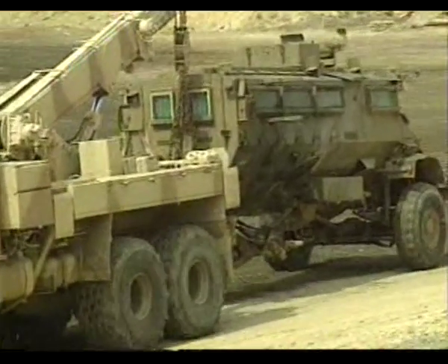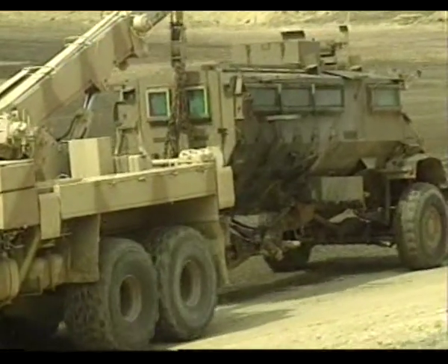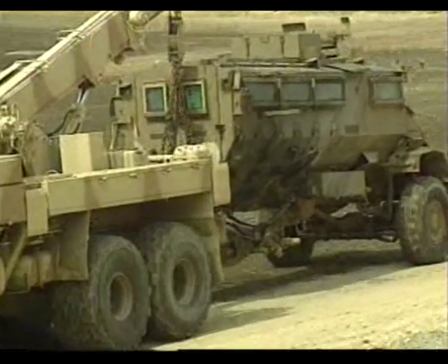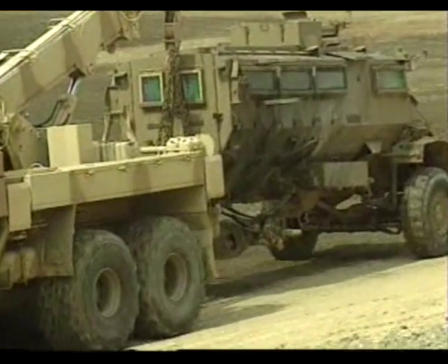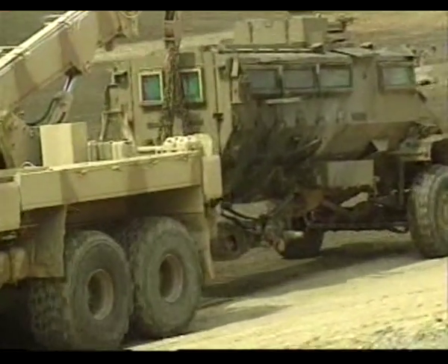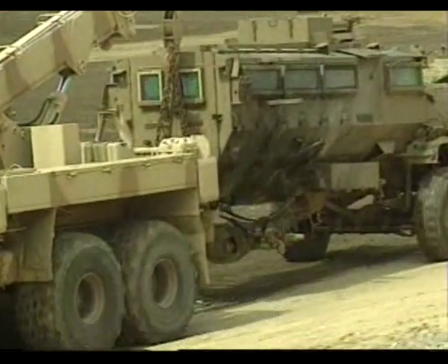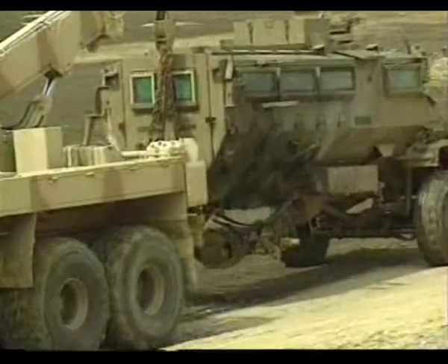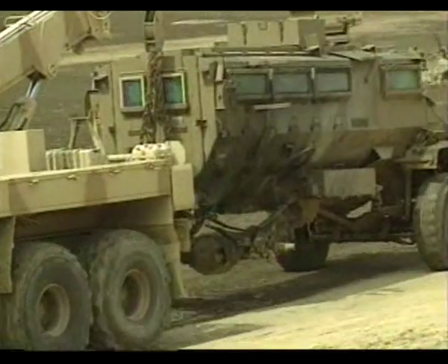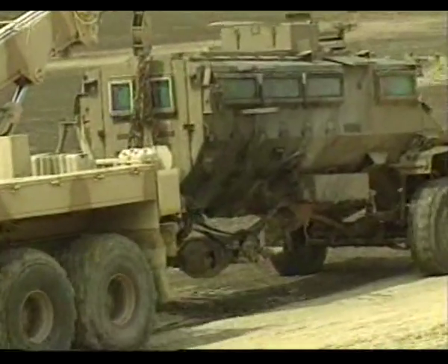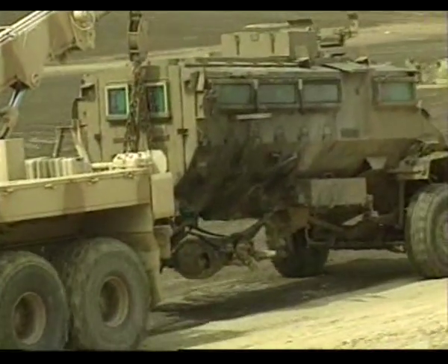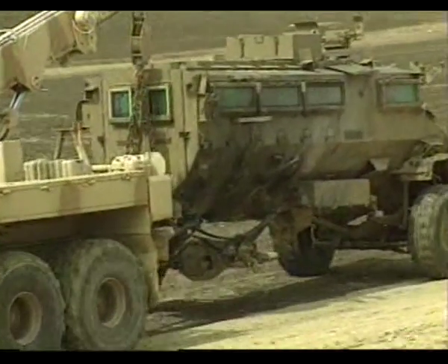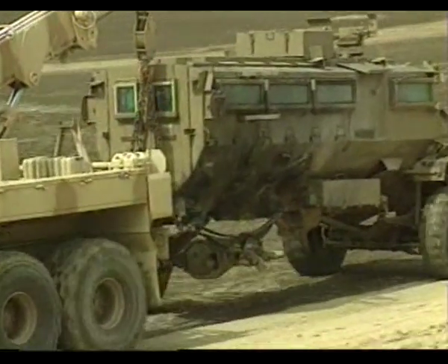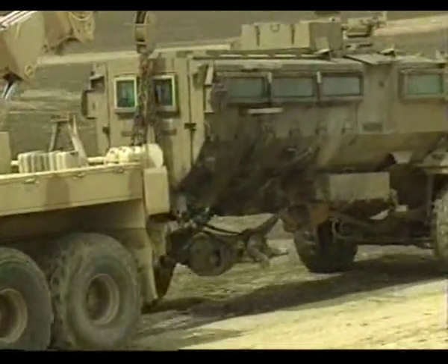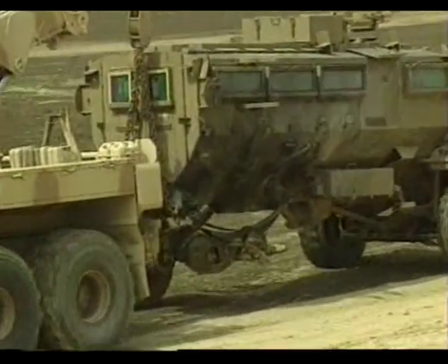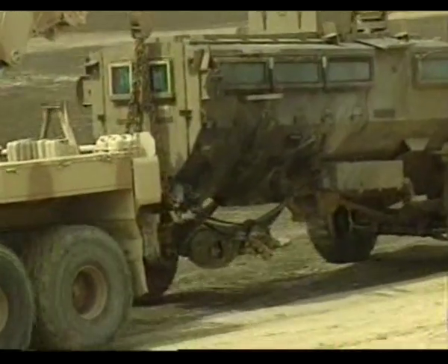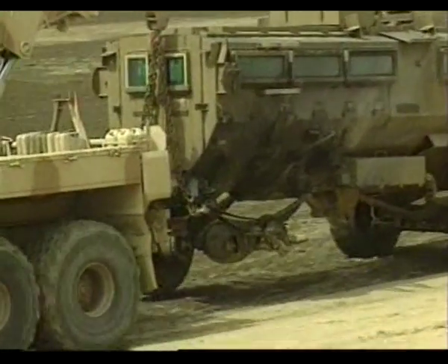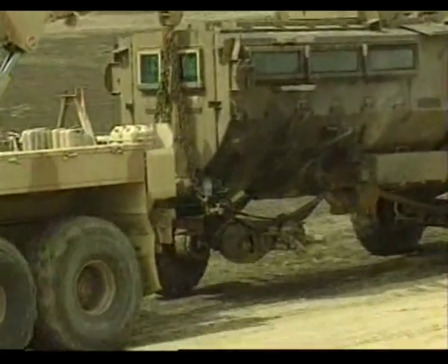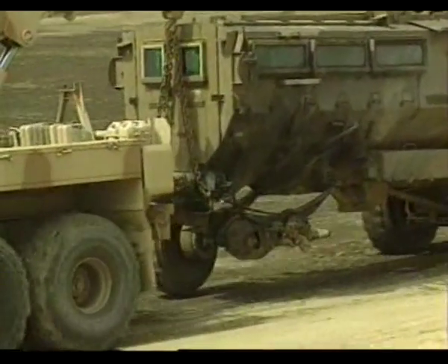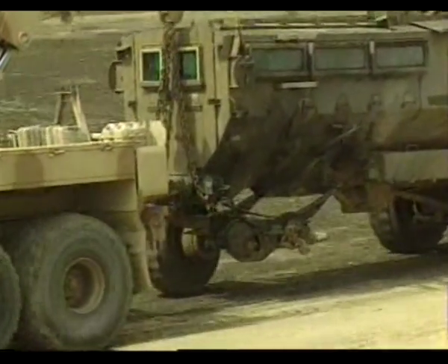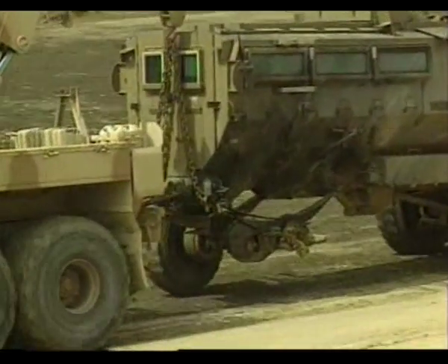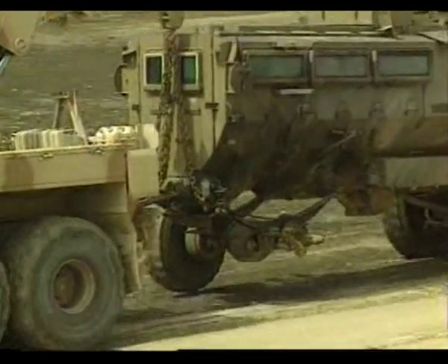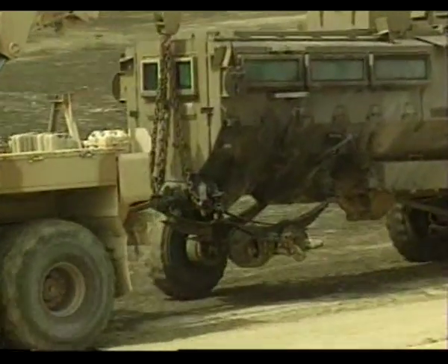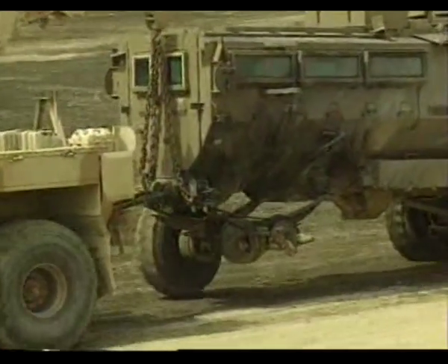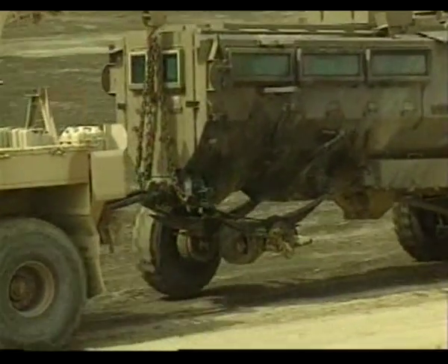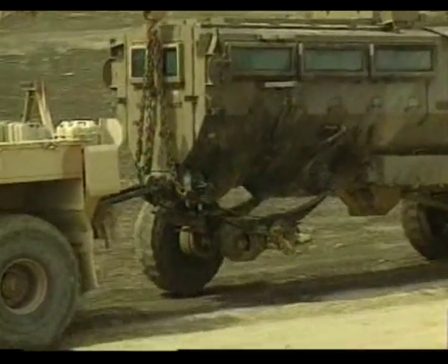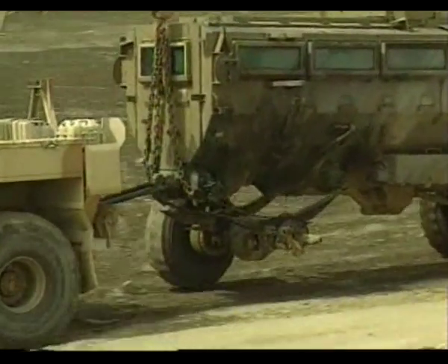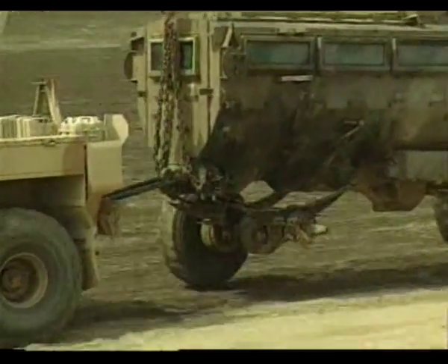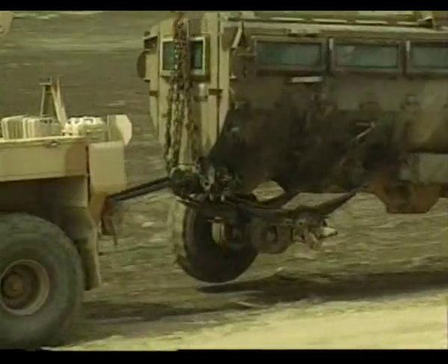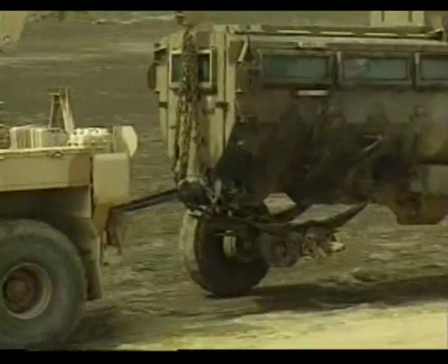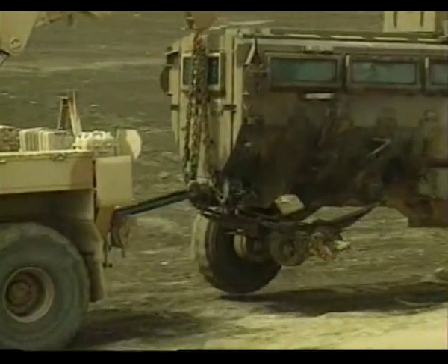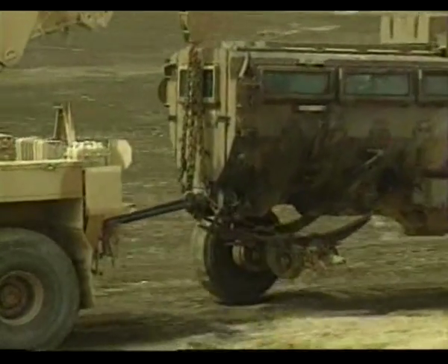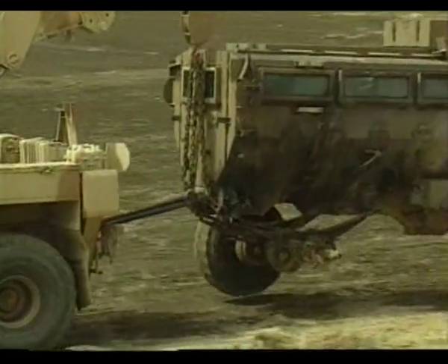But in less than an hour, the Caspier was repaired. This type of vehicle is being used by United Nations Peacekeeping Forces.